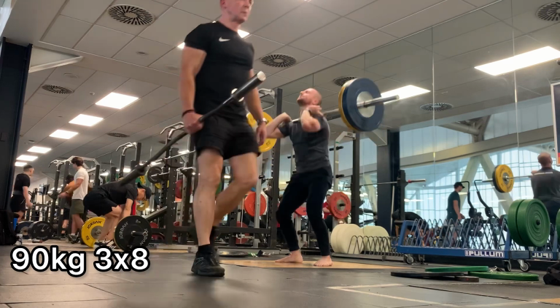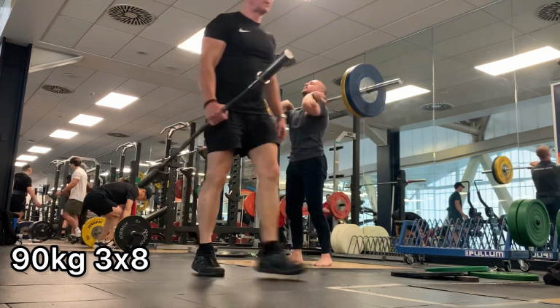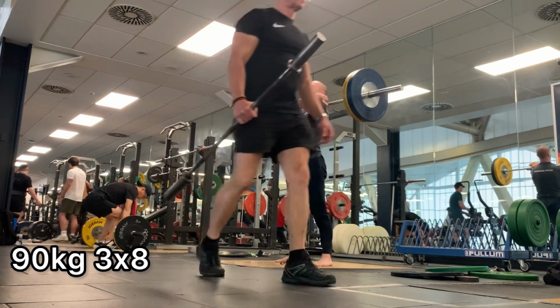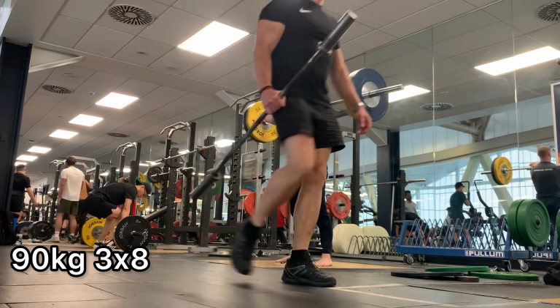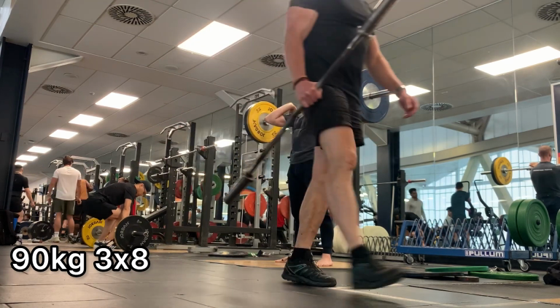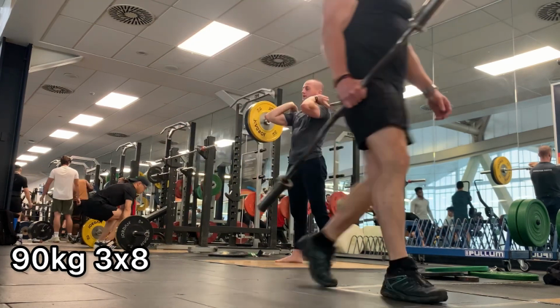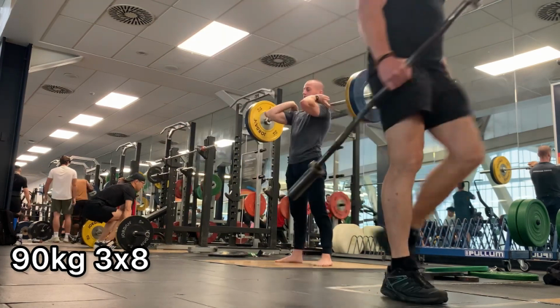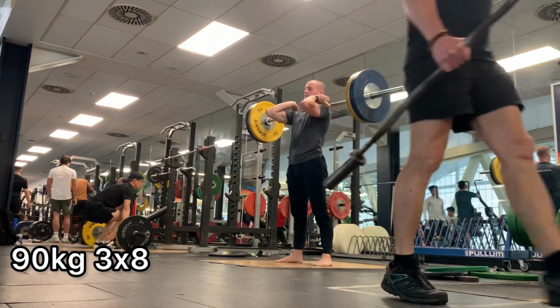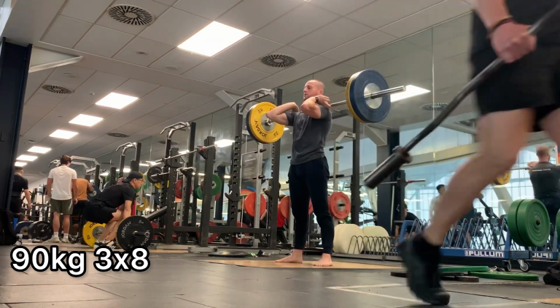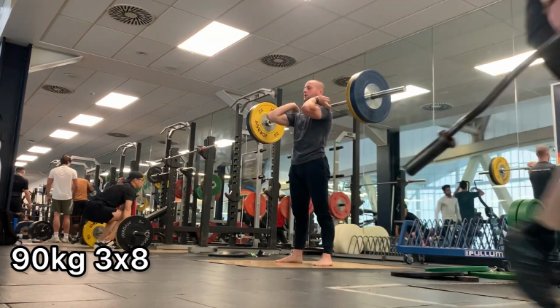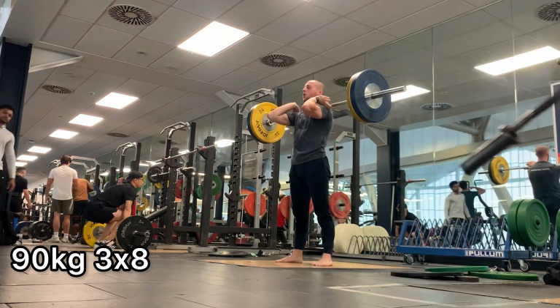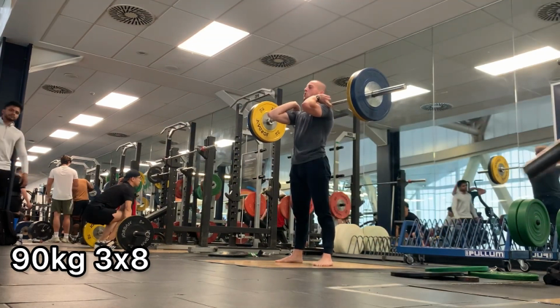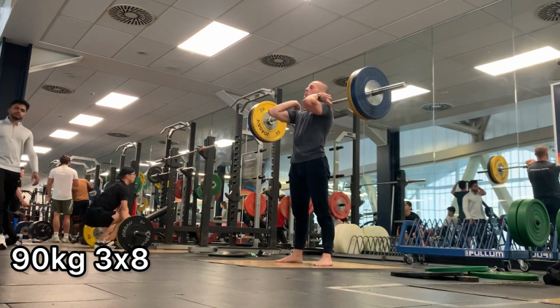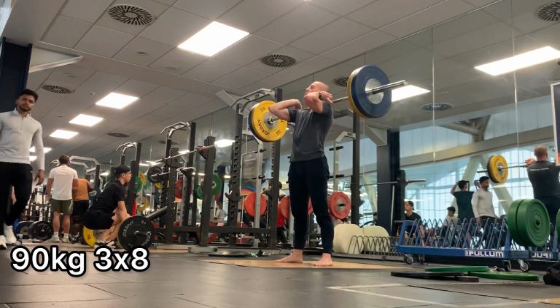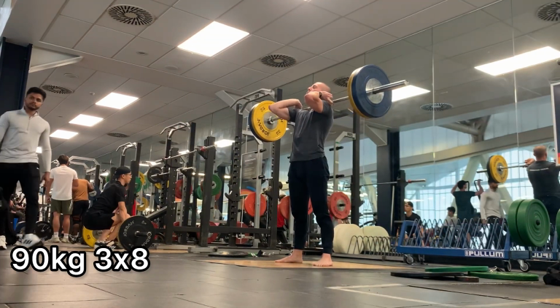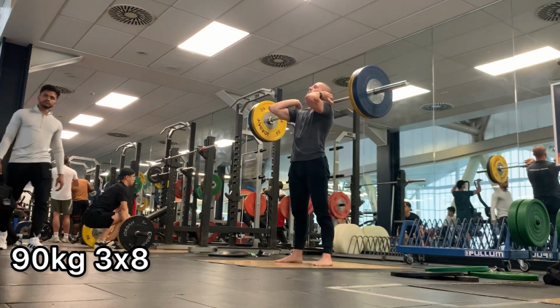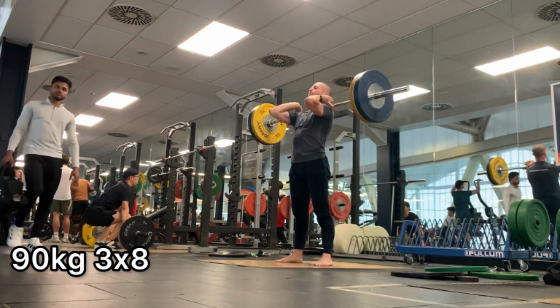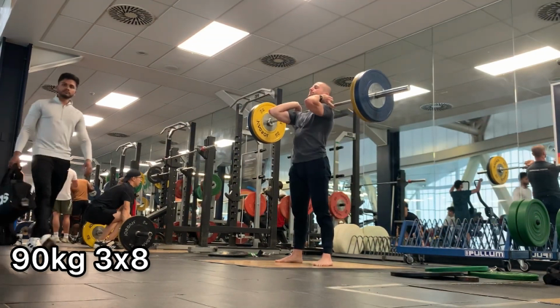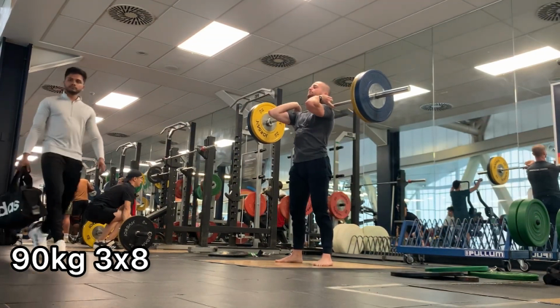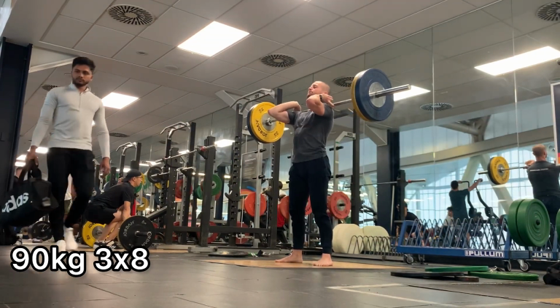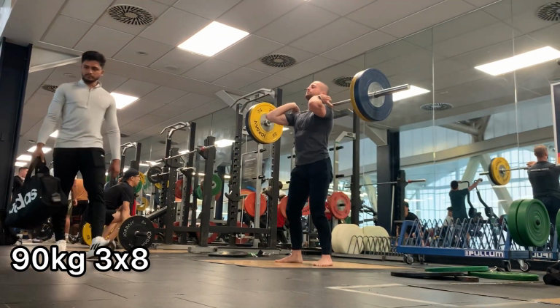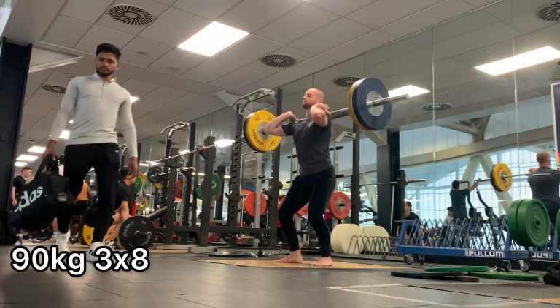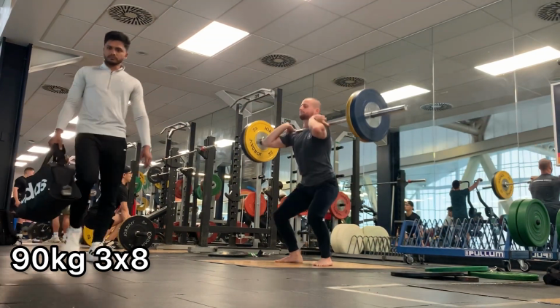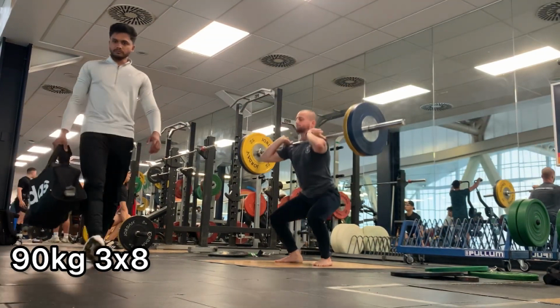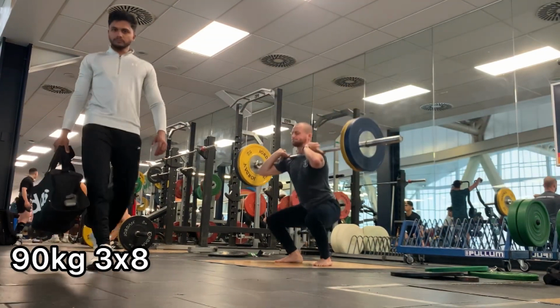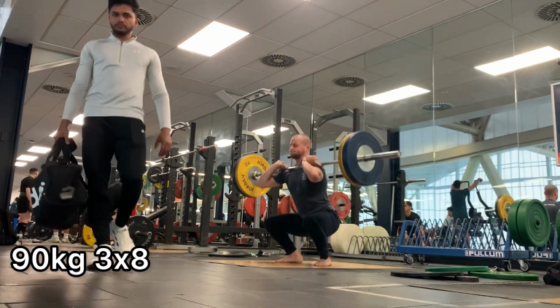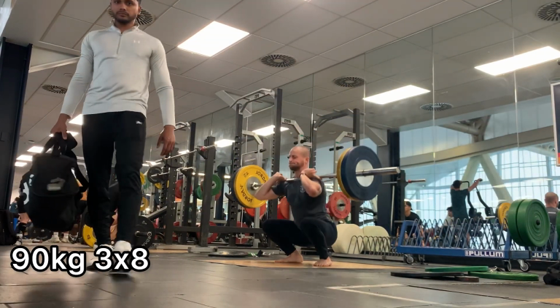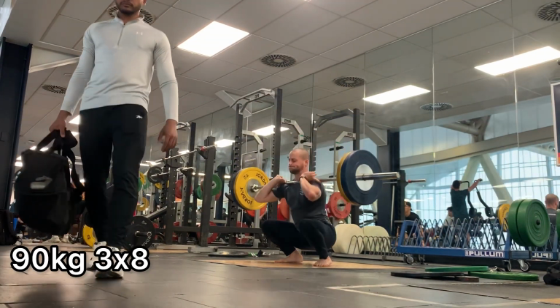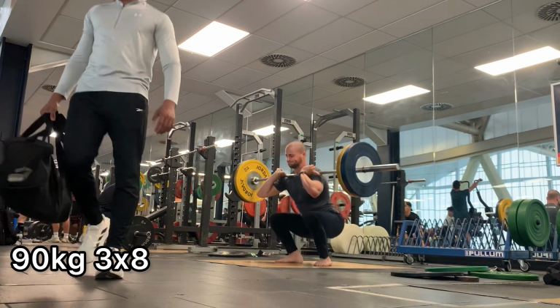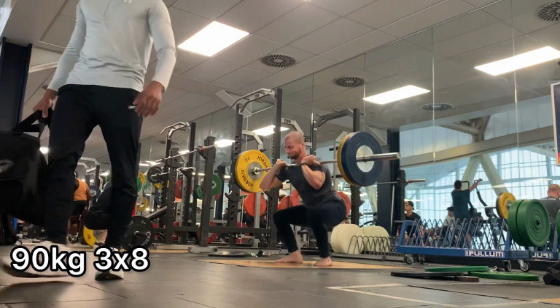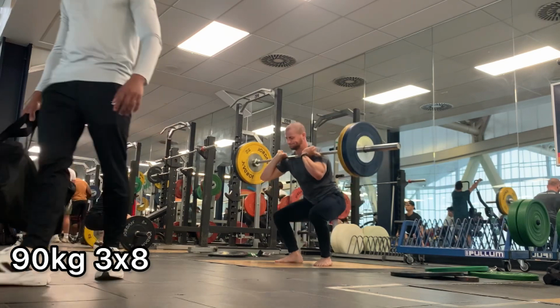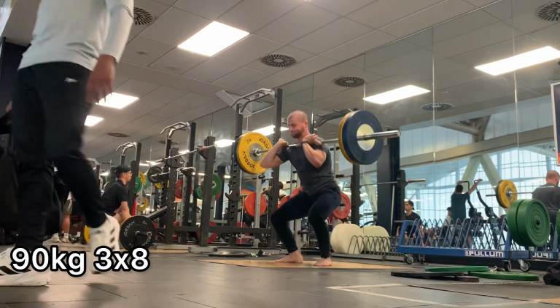That is pretty much it for today's workout. Thank you very much for watching and I'll catch you in the next video.